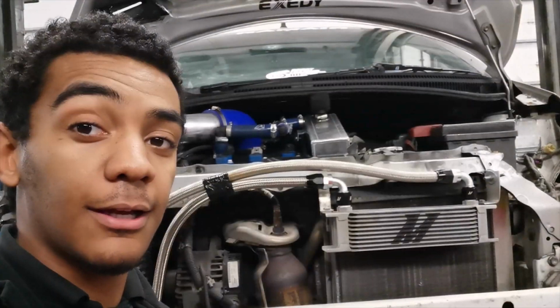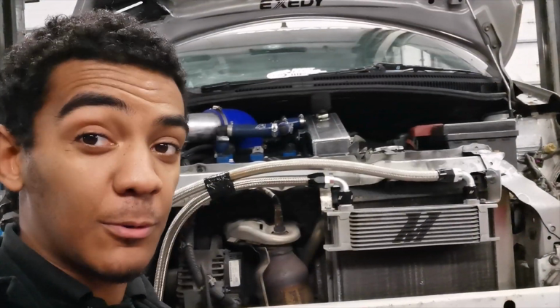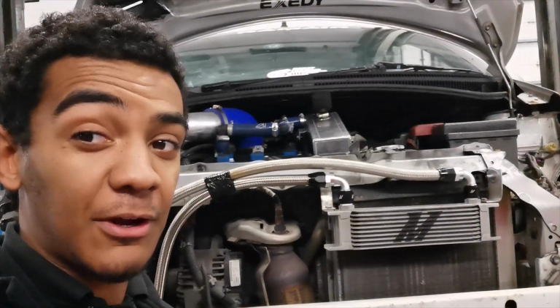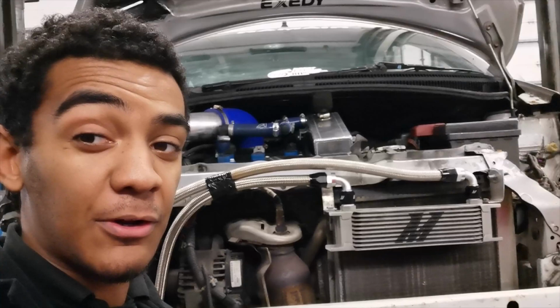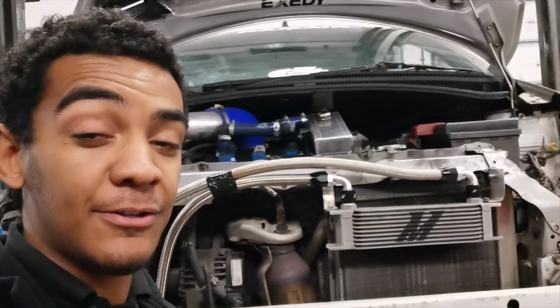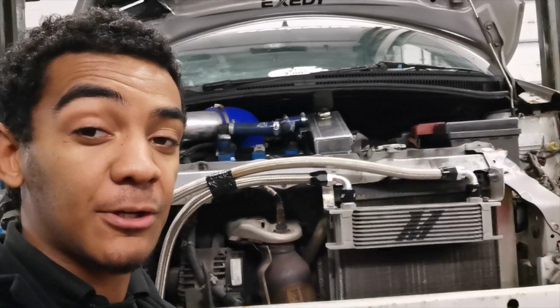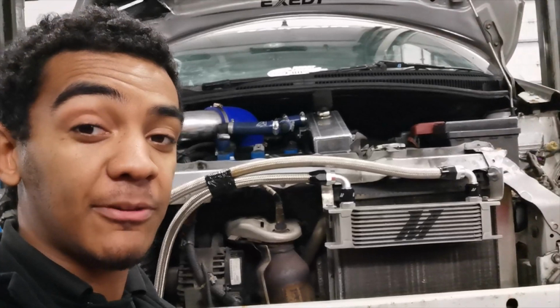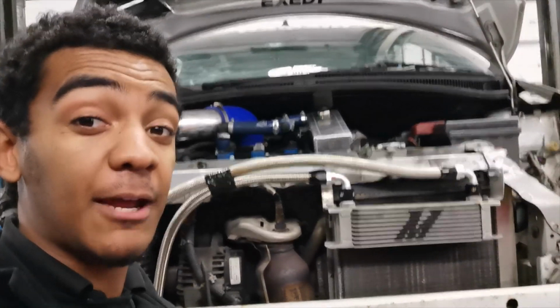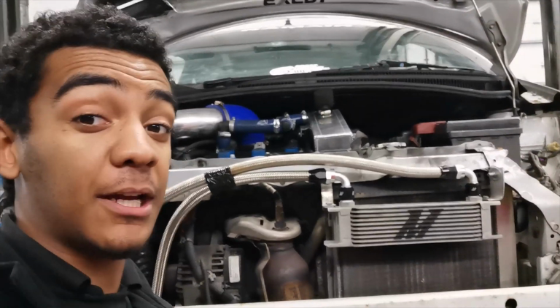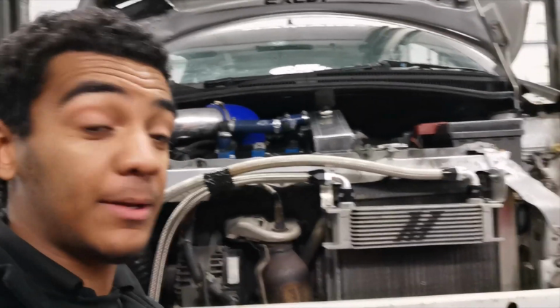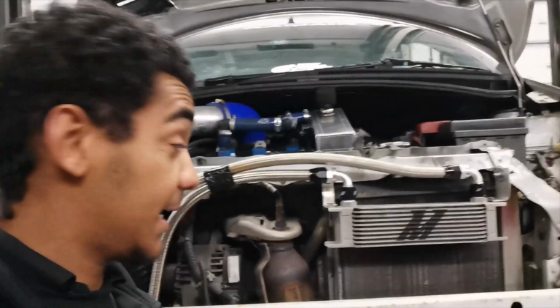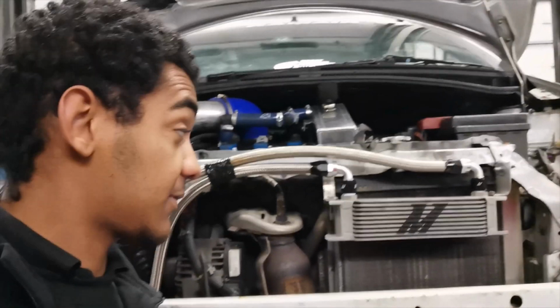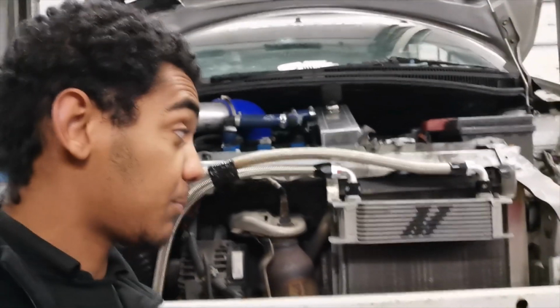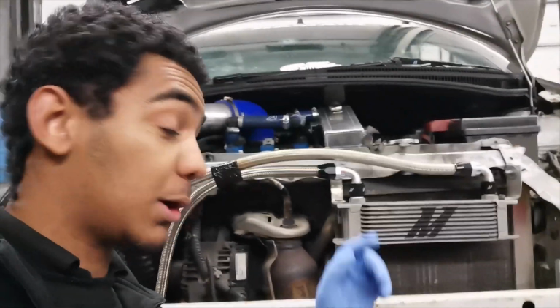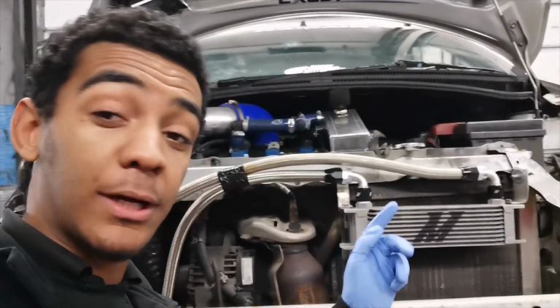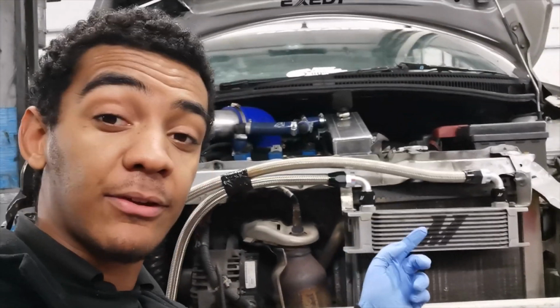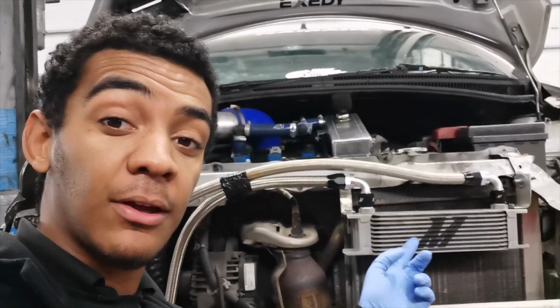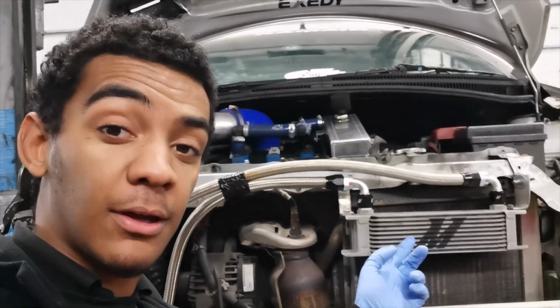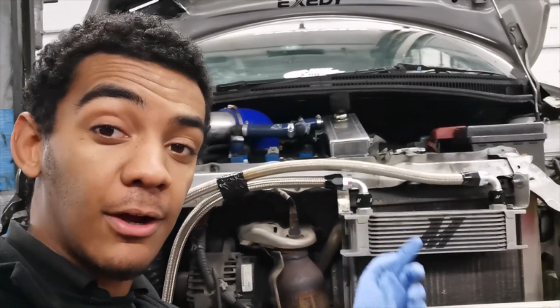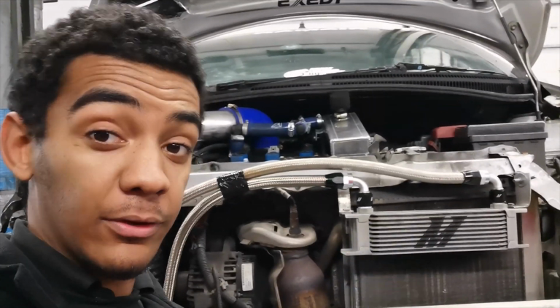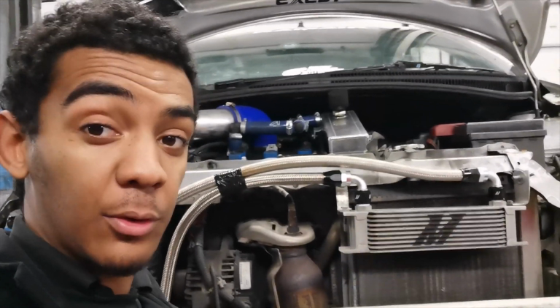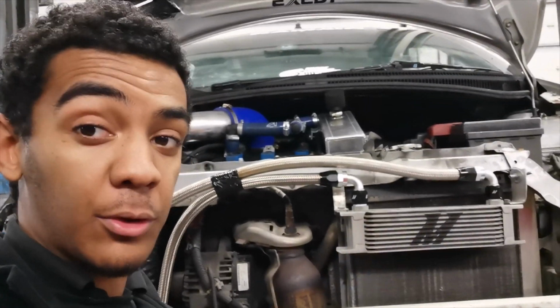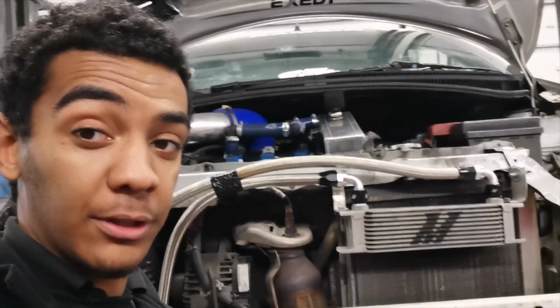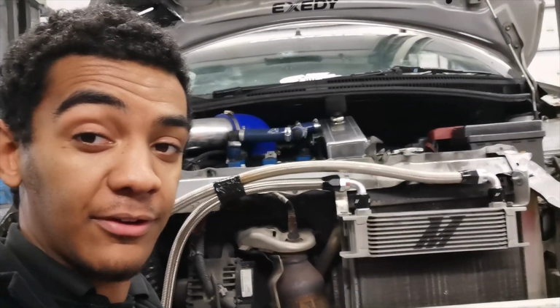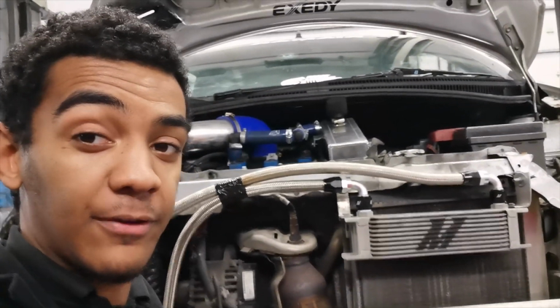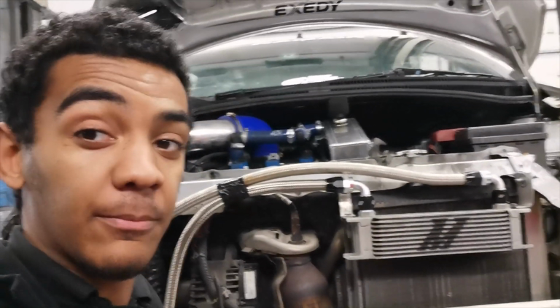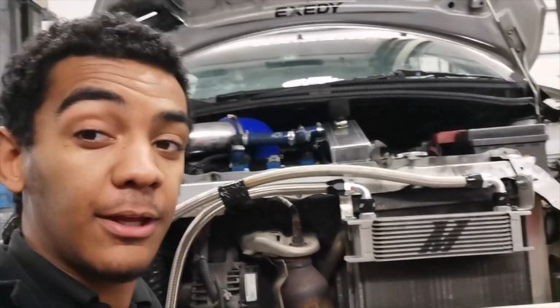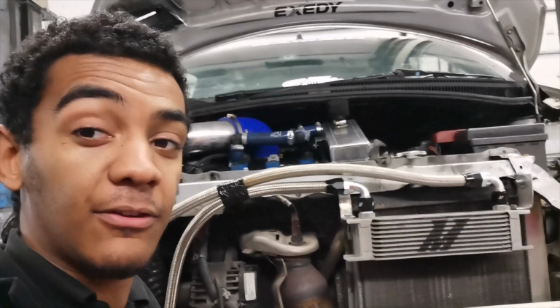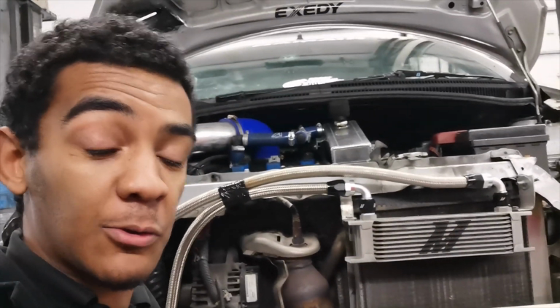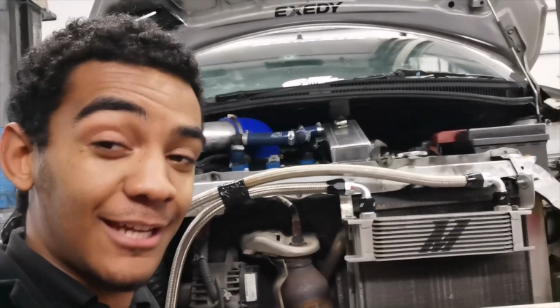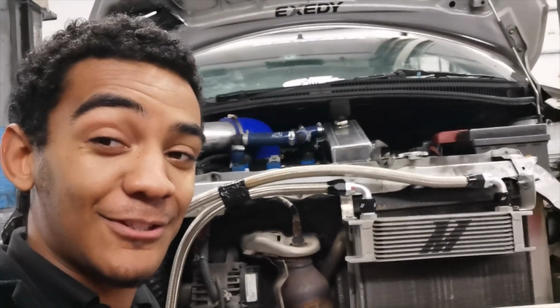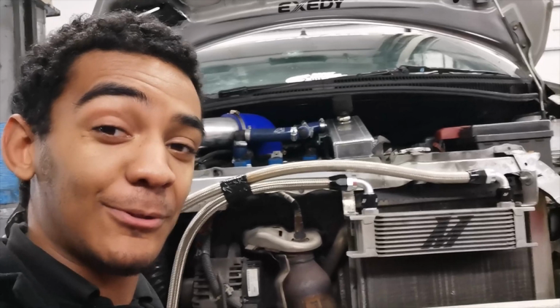What's going on YouTube, today we're going to be making some progress on the oil cooler system, so stay tuned.